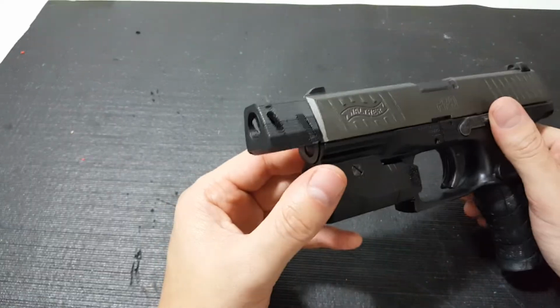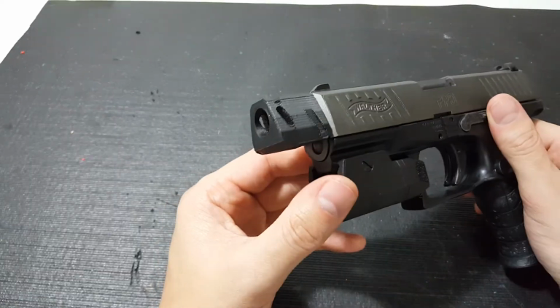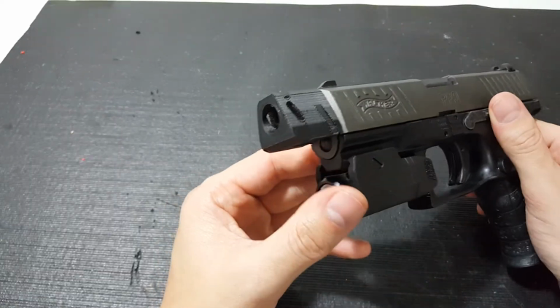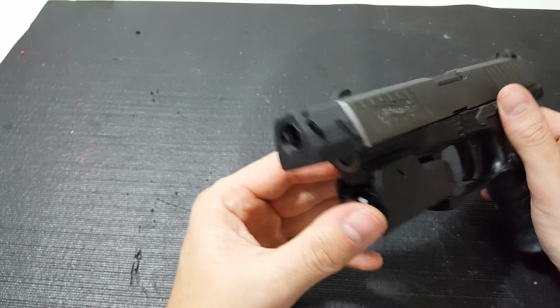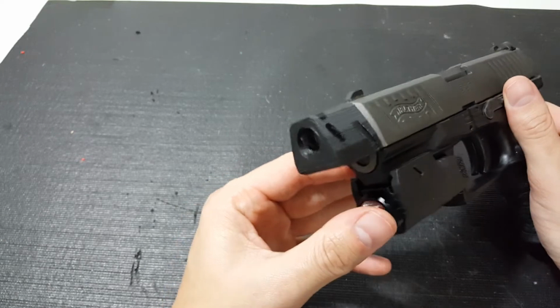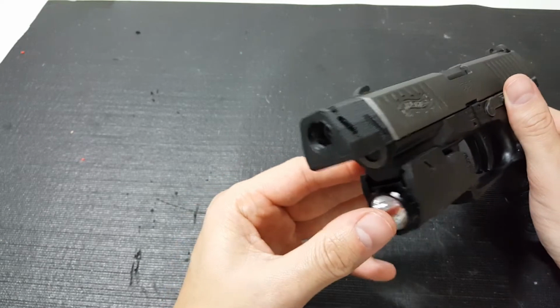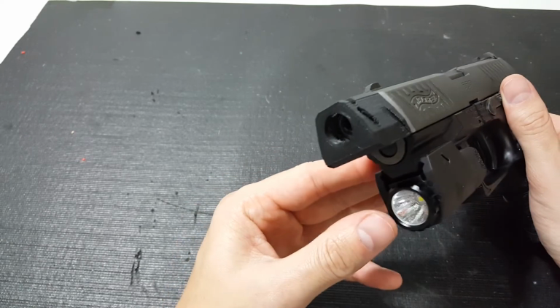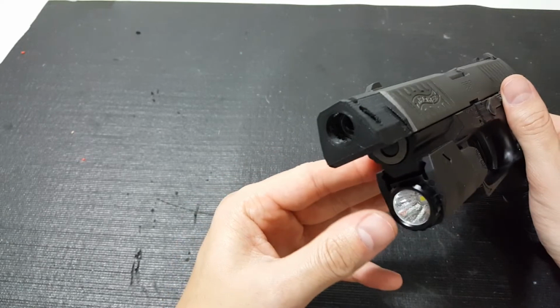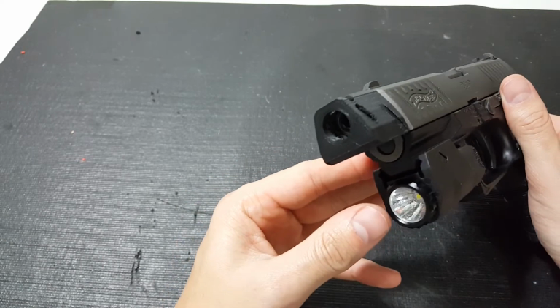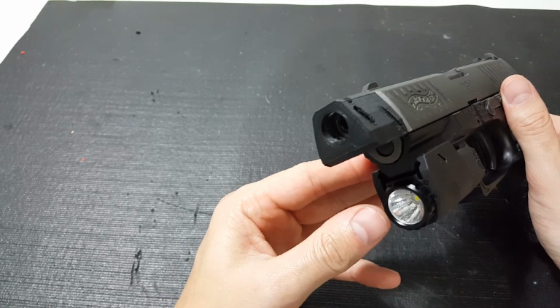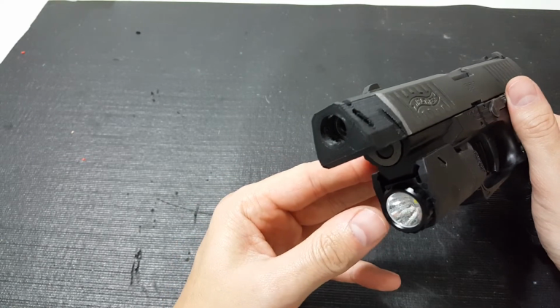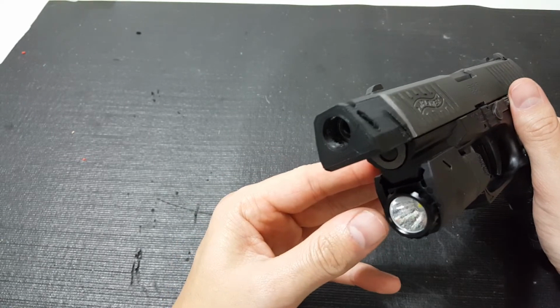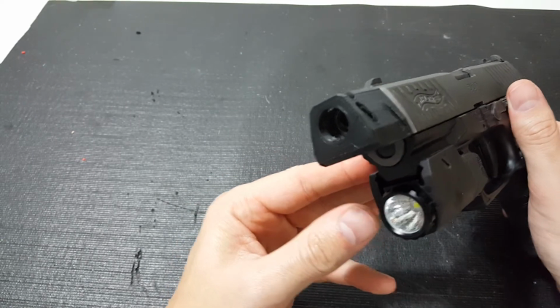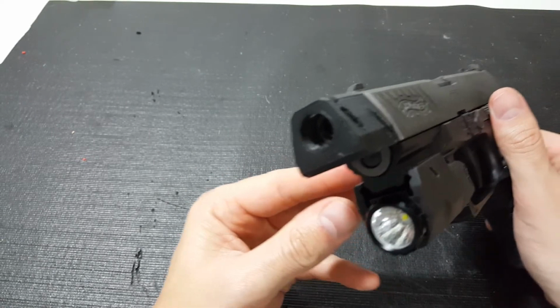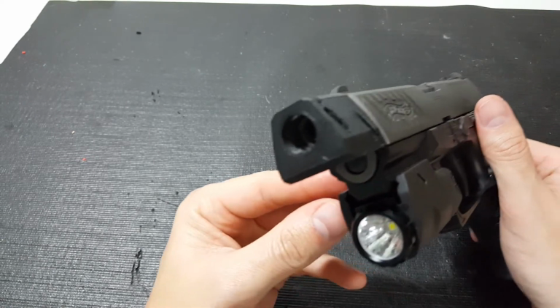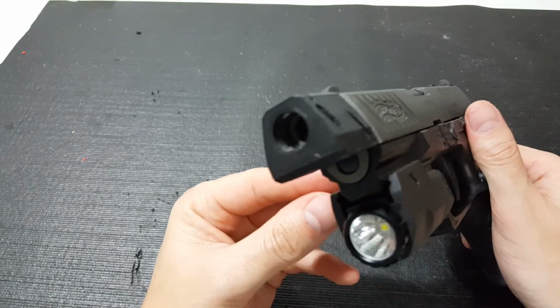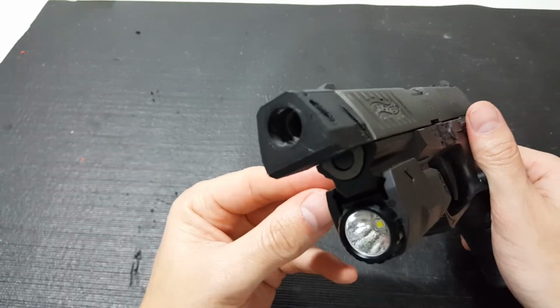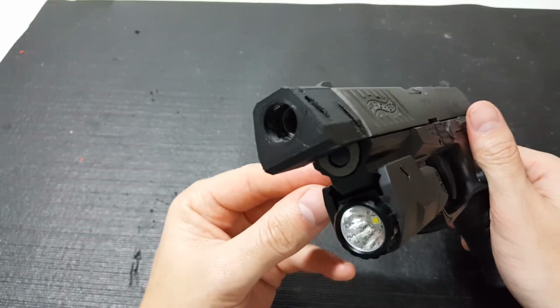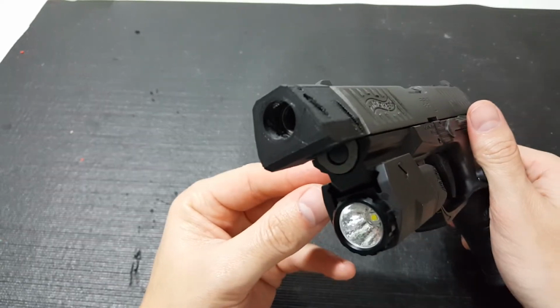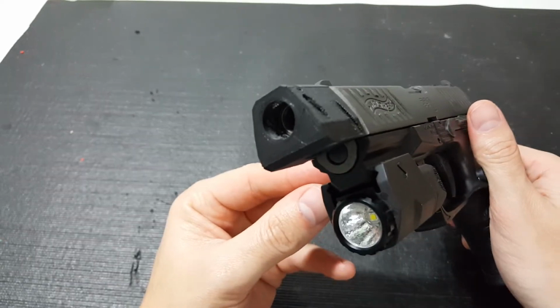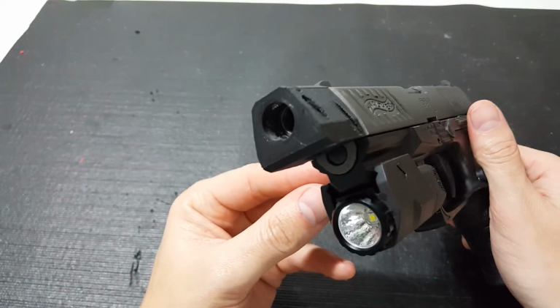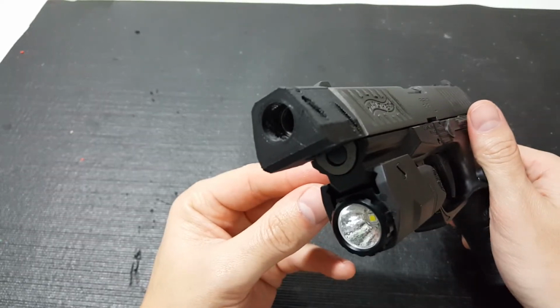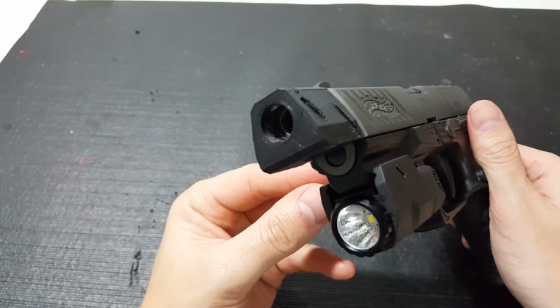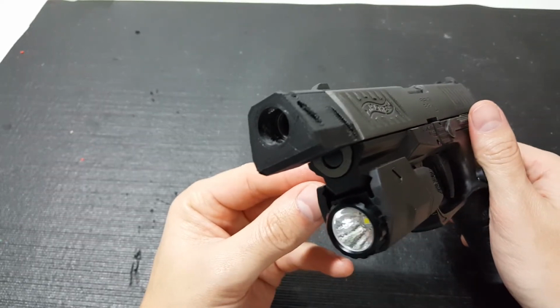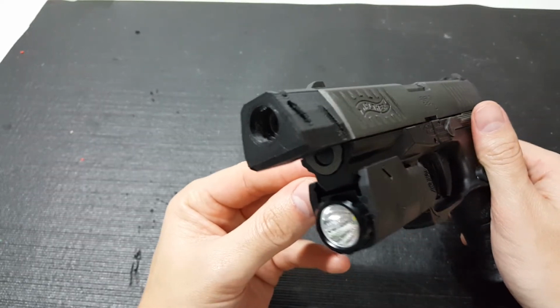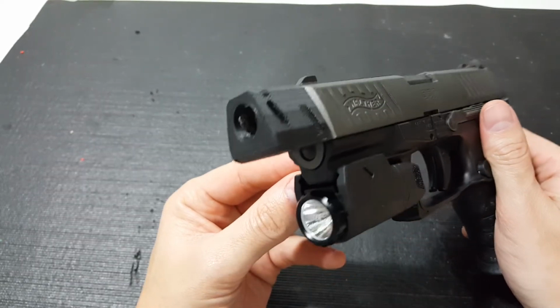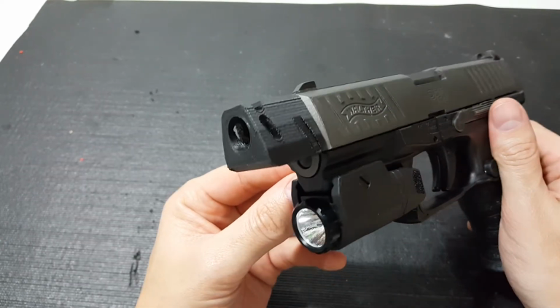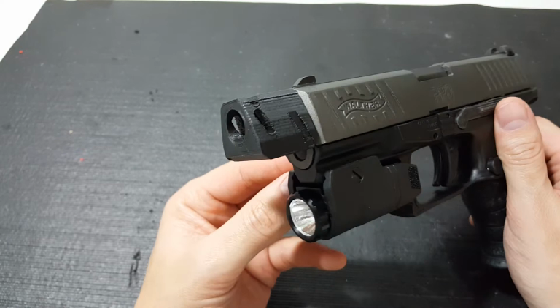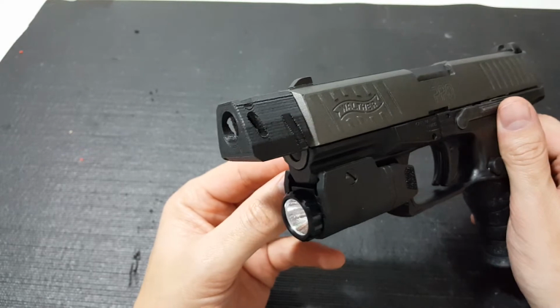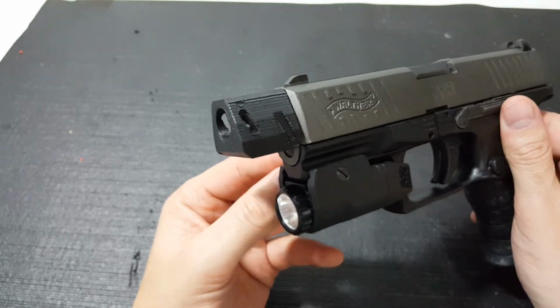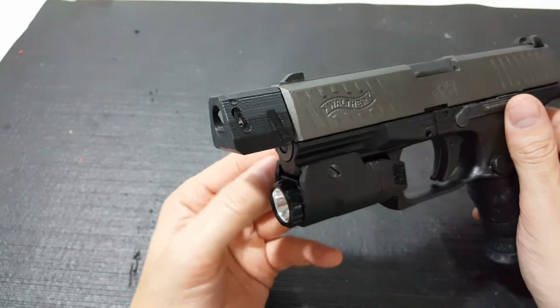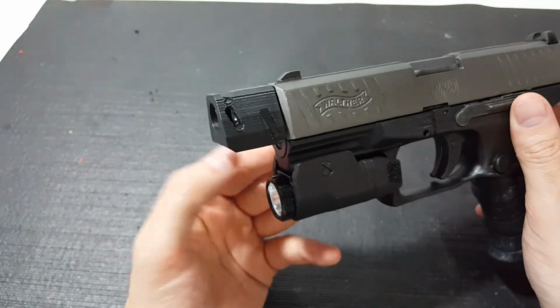Of course this is just for airsoft, but it looks pretty cool on the gun. It kind of gives it more of like a race gun type look.